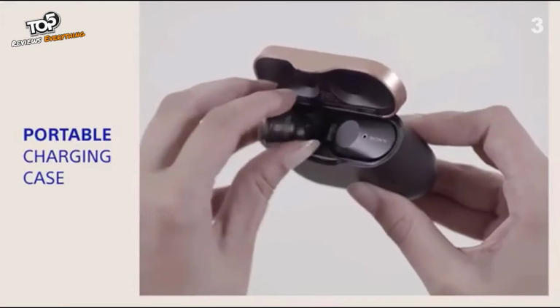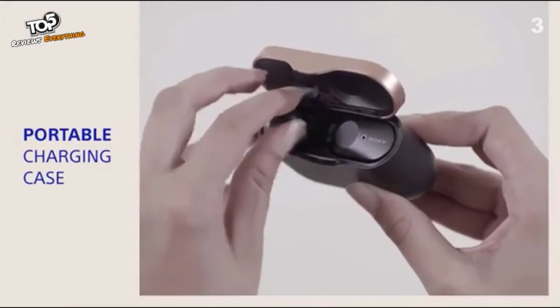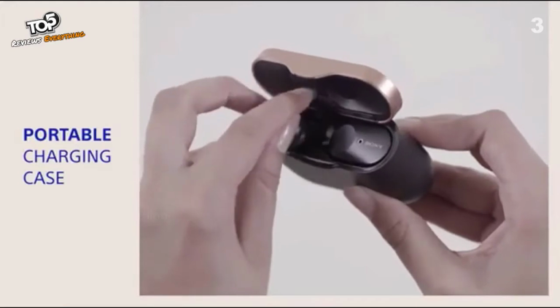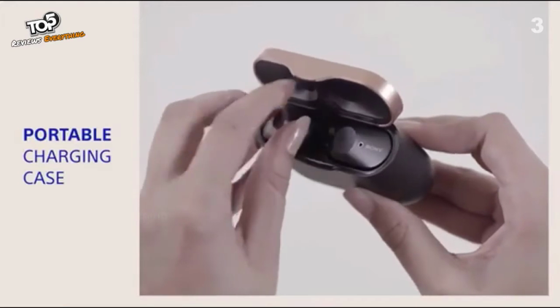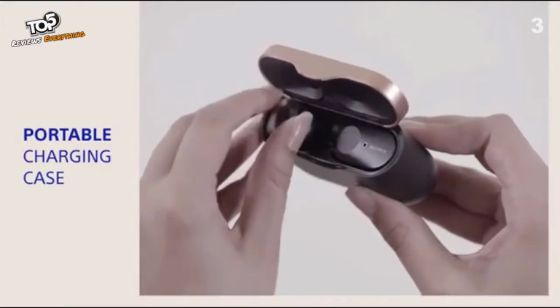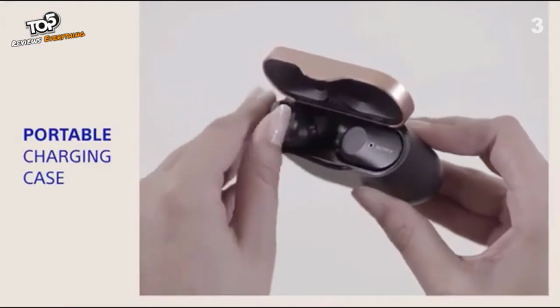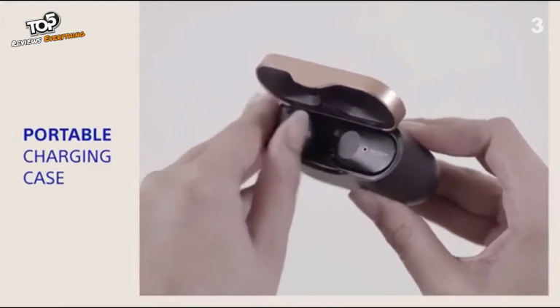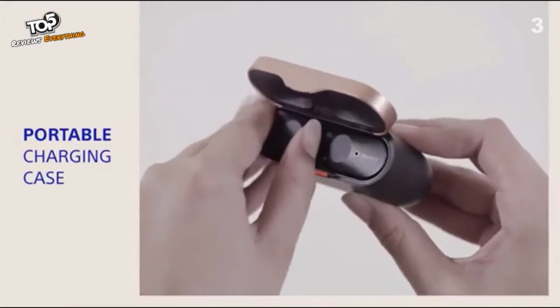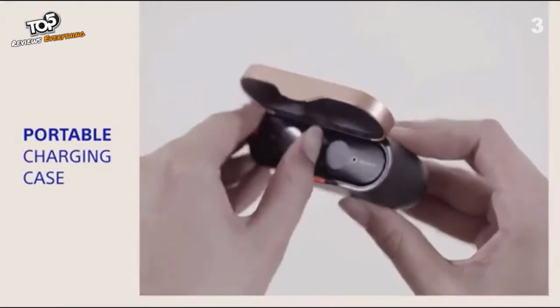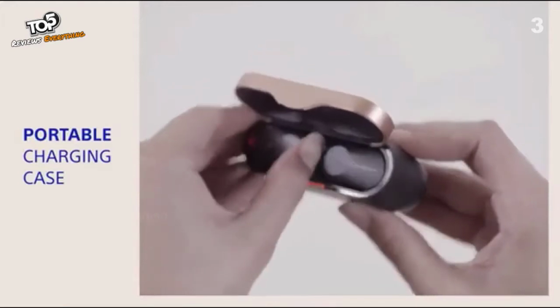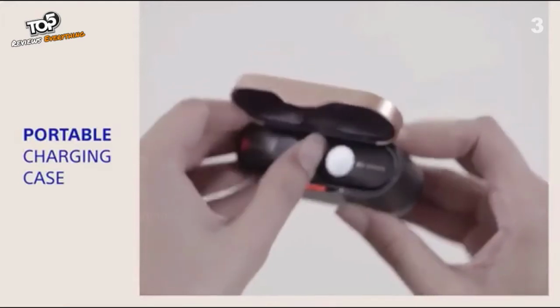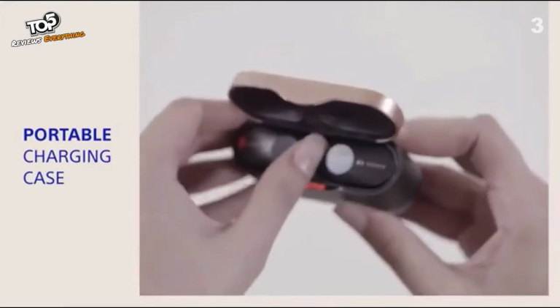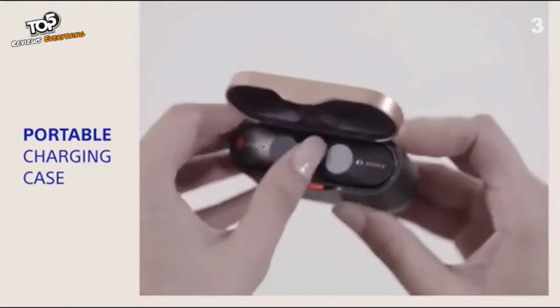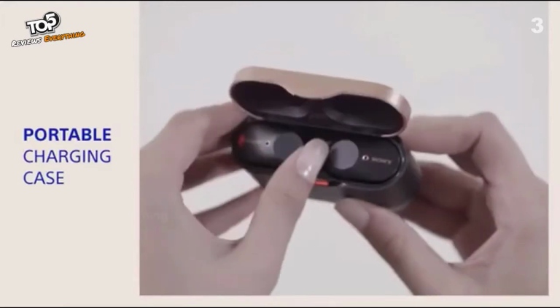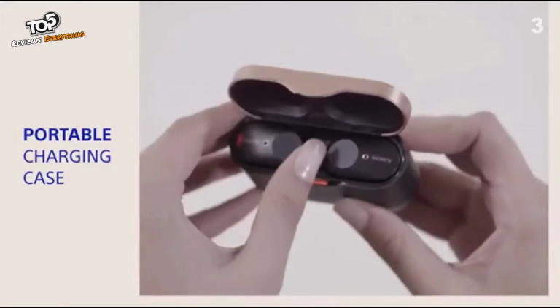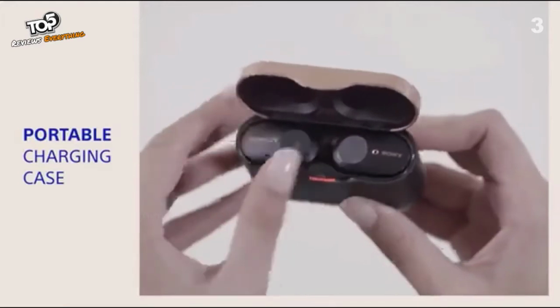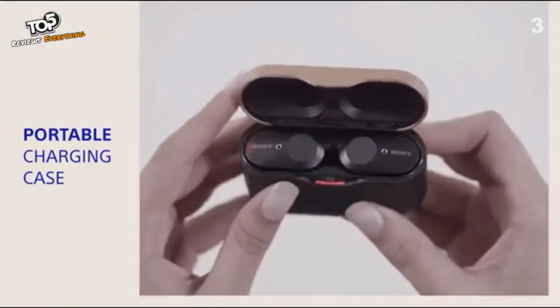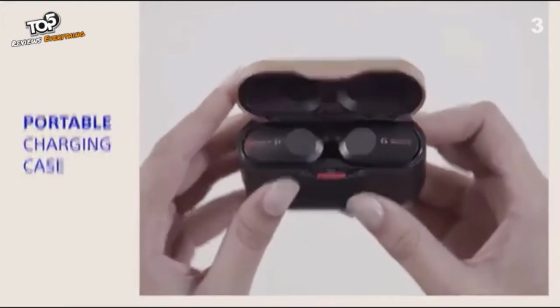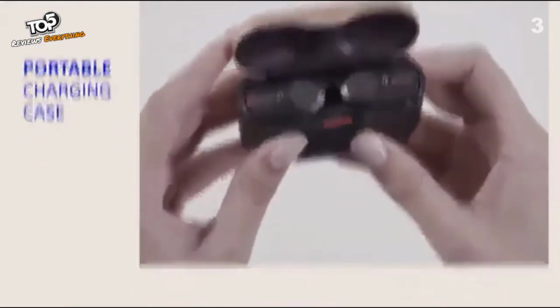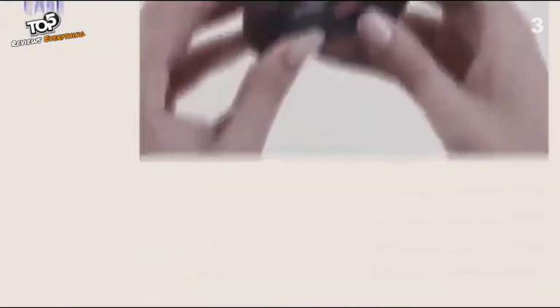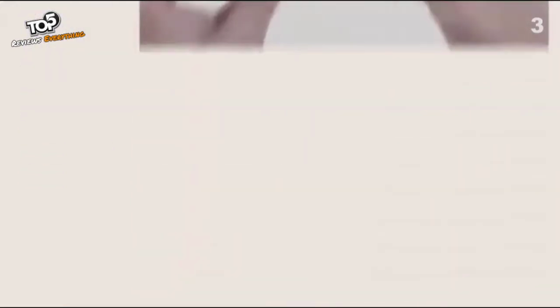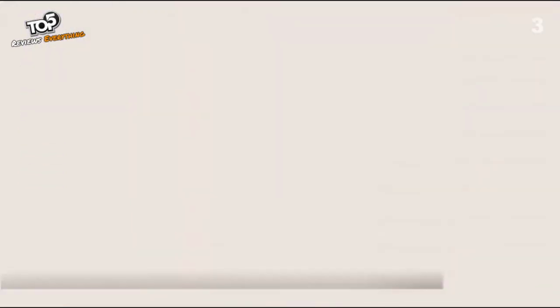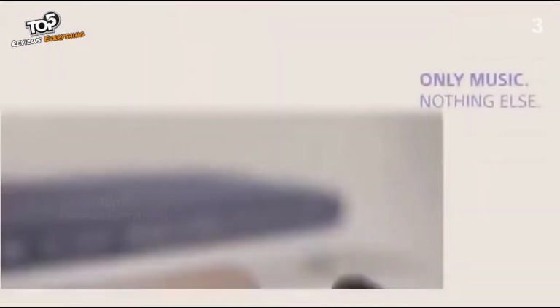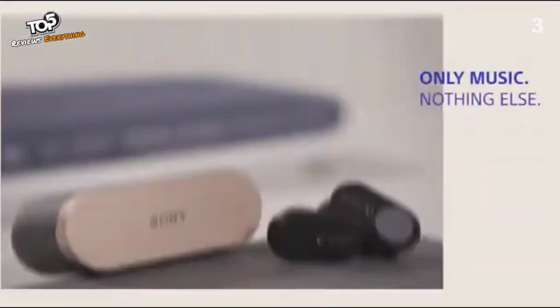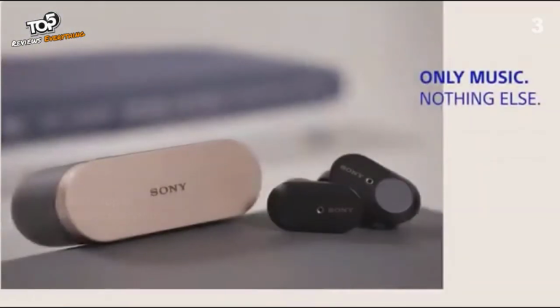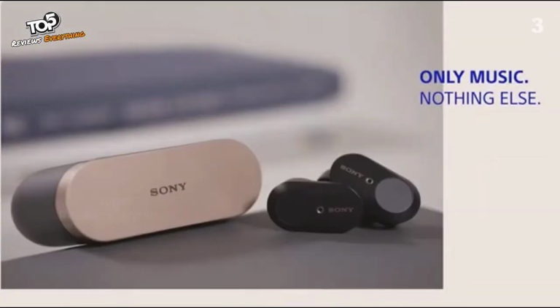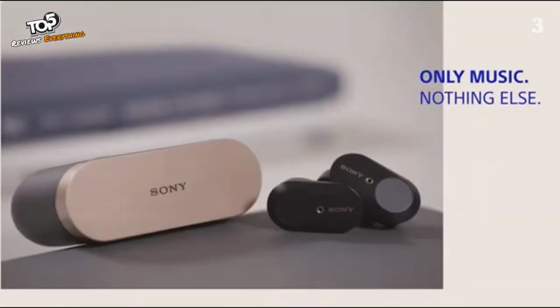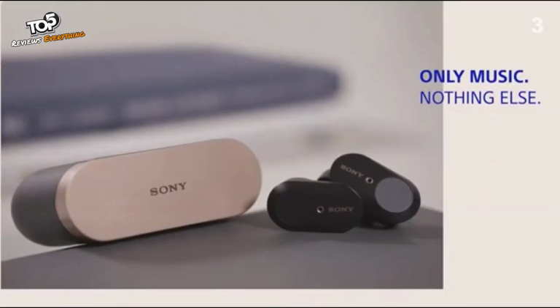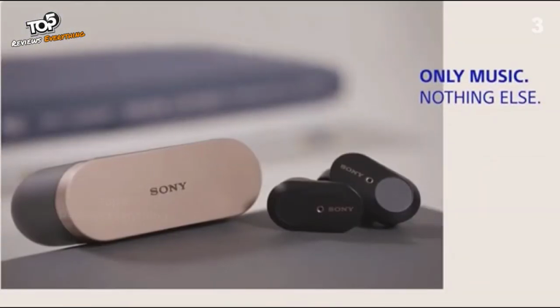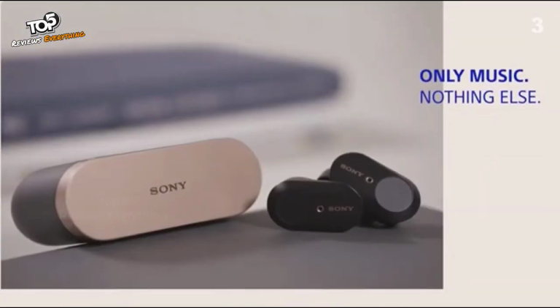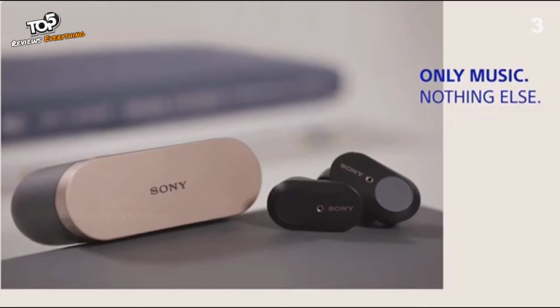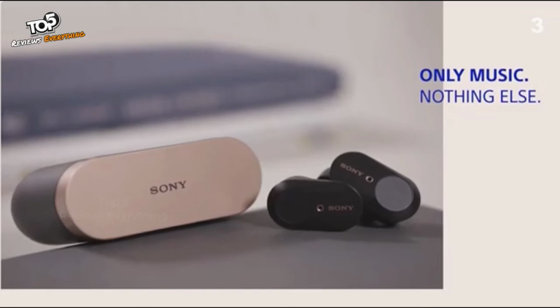To charge, place earbuds into the charging case. Tap and hold the left ear to turn voice off.